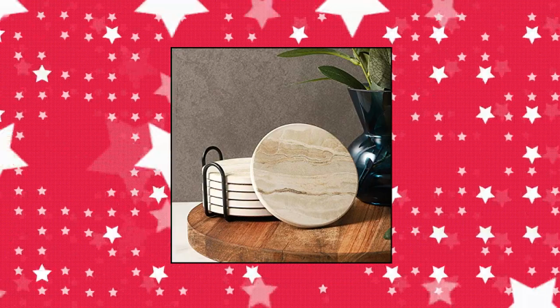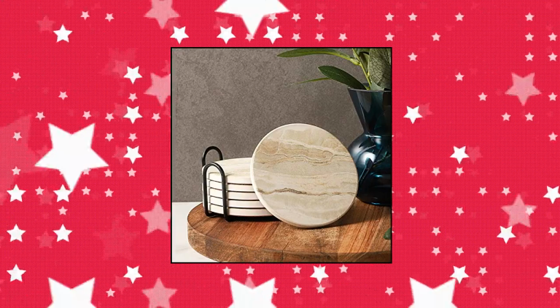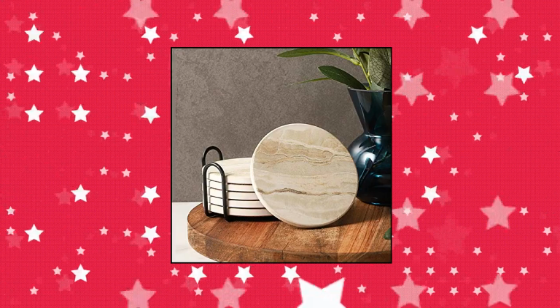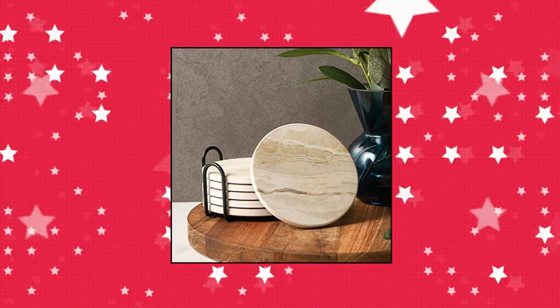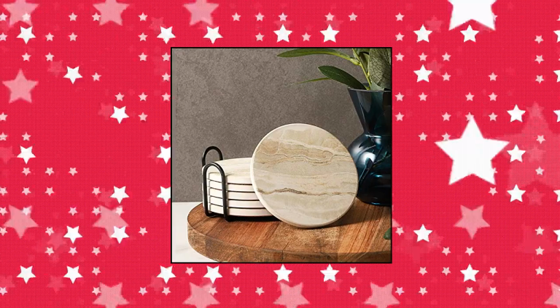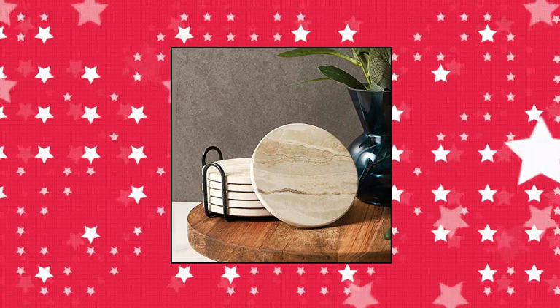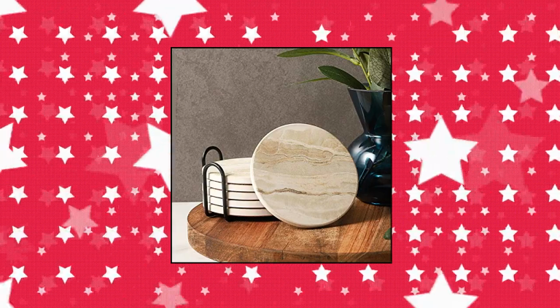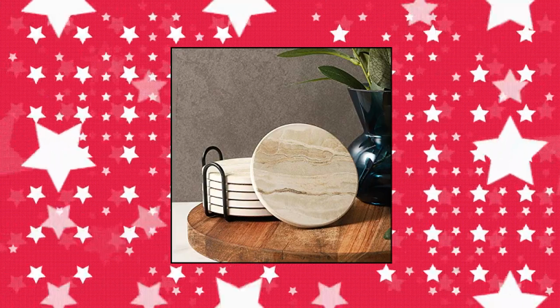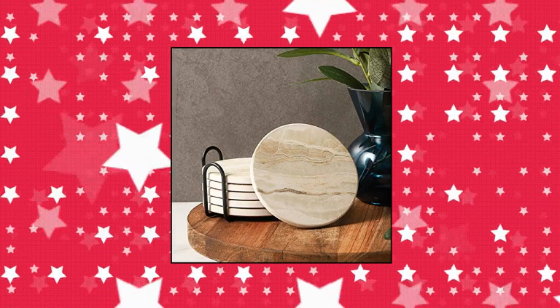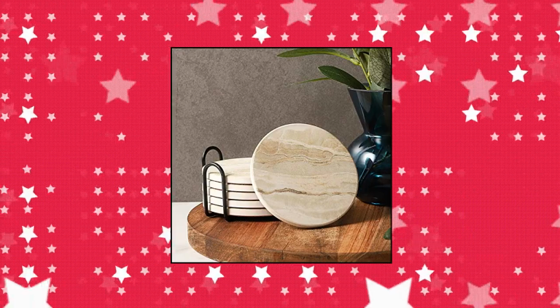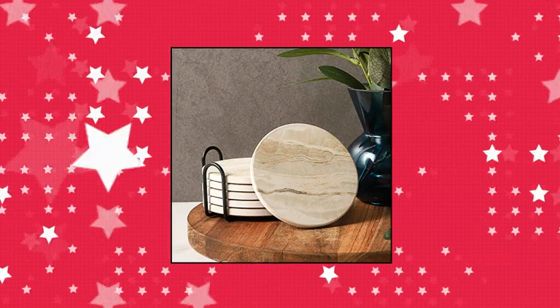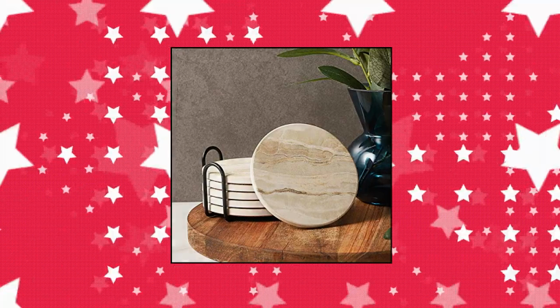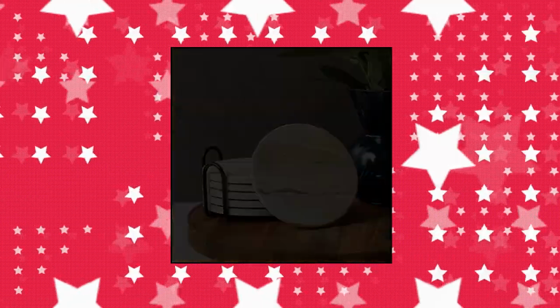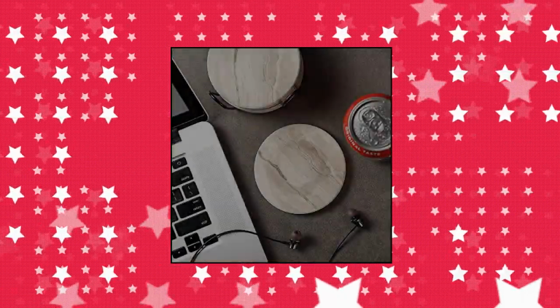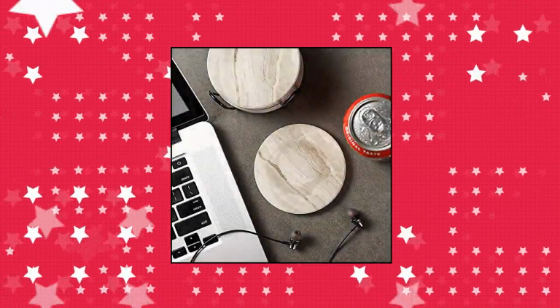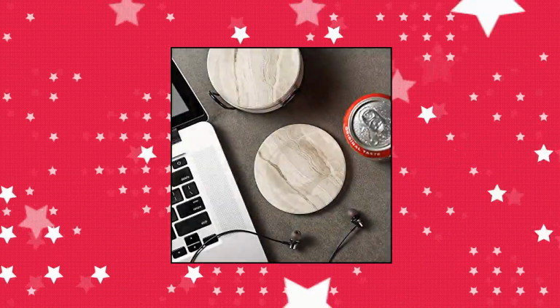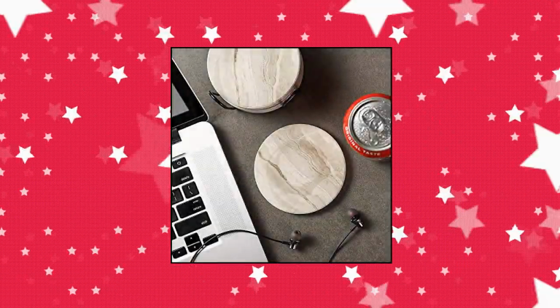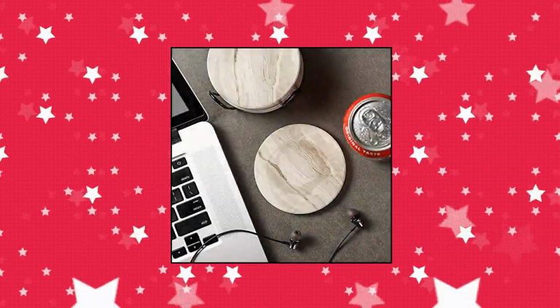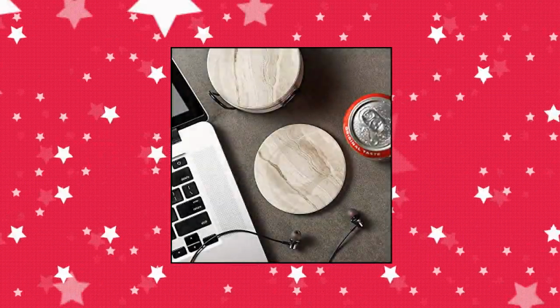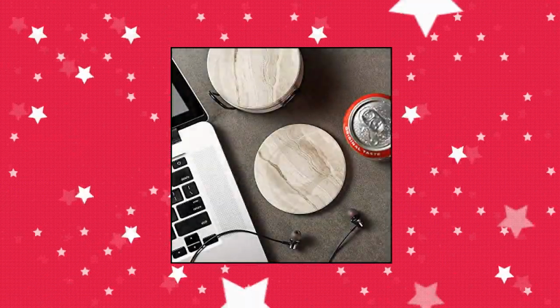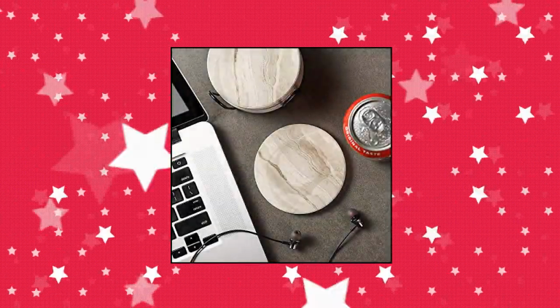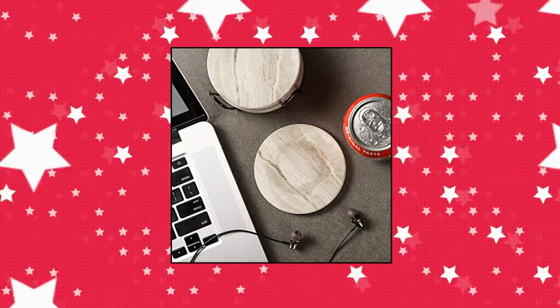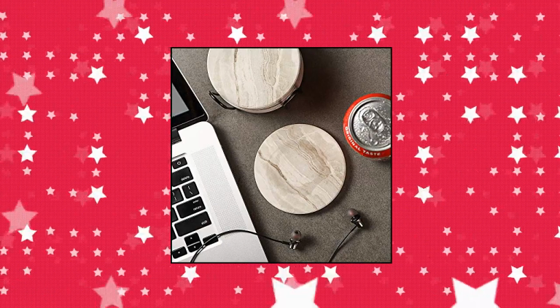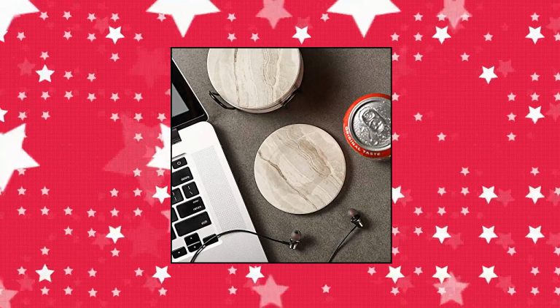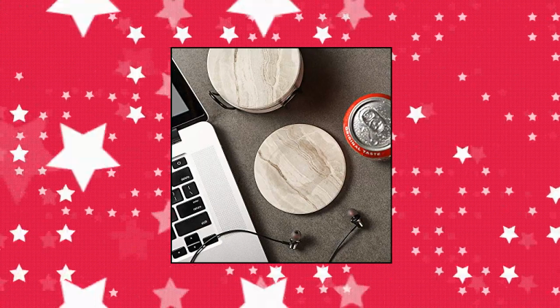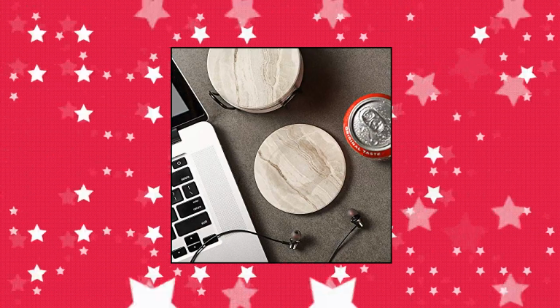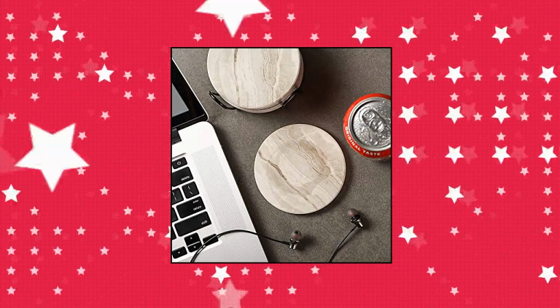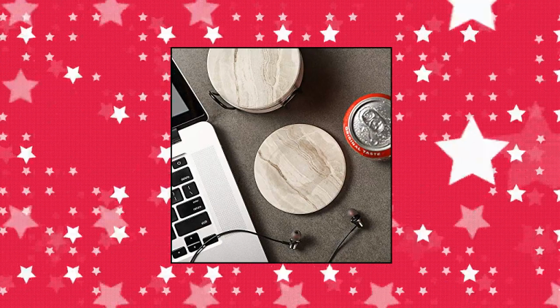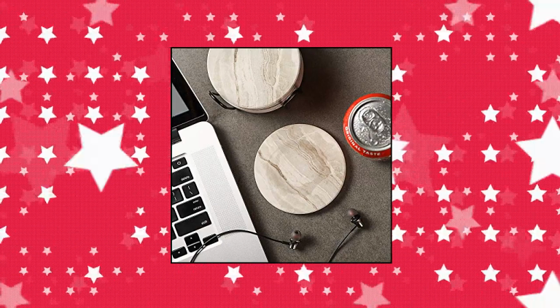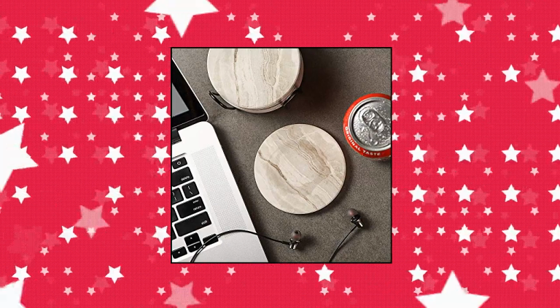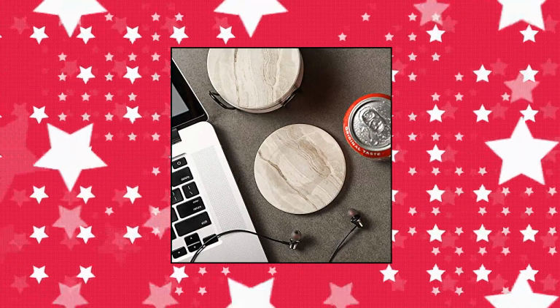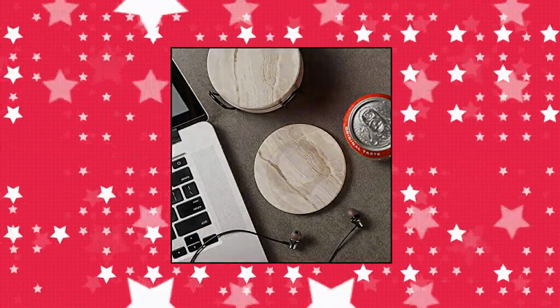Functional coasters — they are super water absorbent. The cork back can avoid scratching your furniture and prevent coasters from falling off the table.